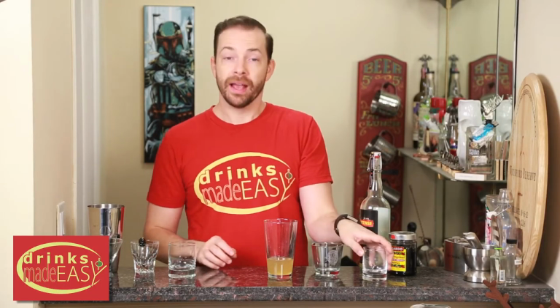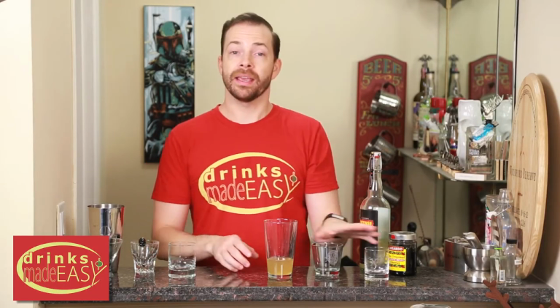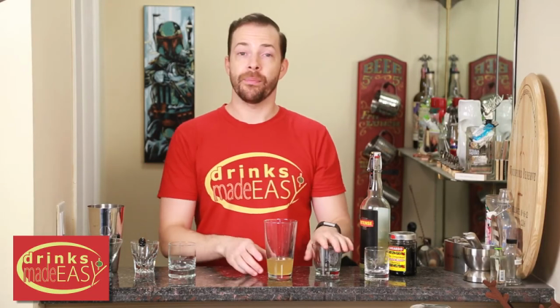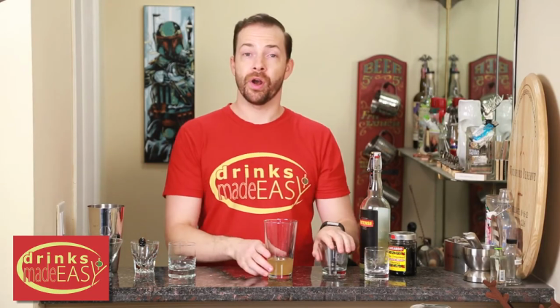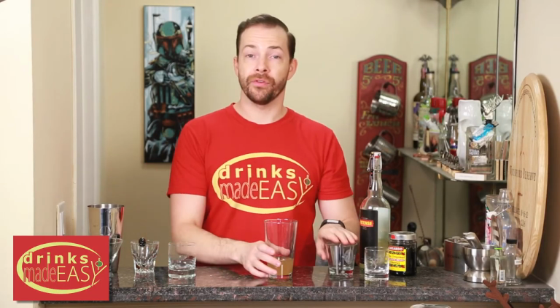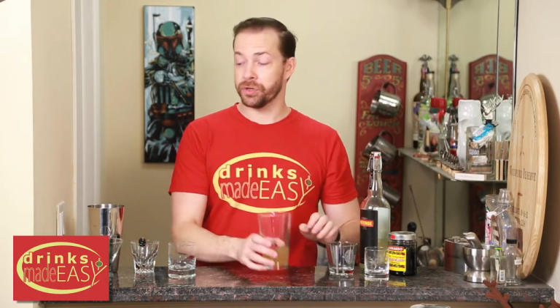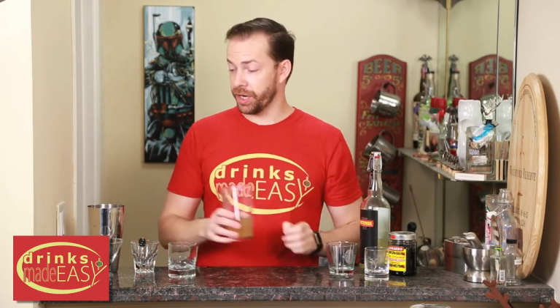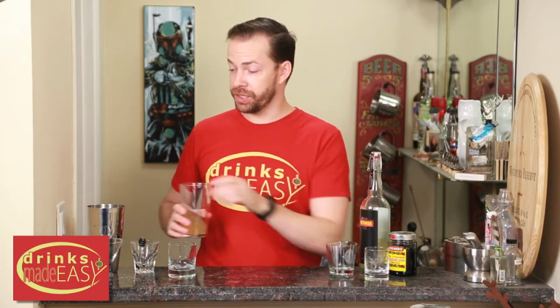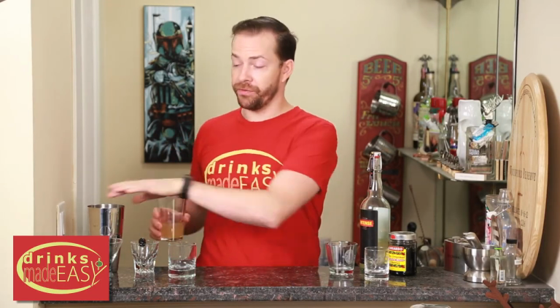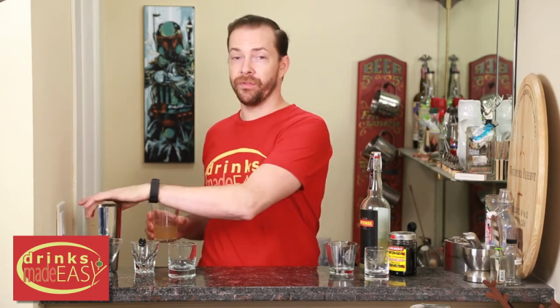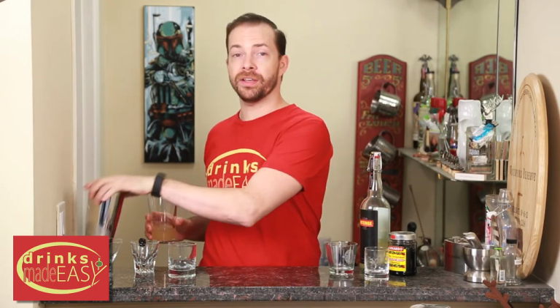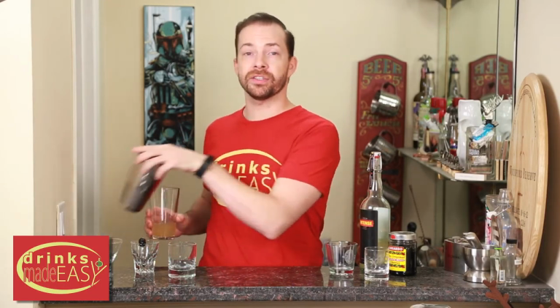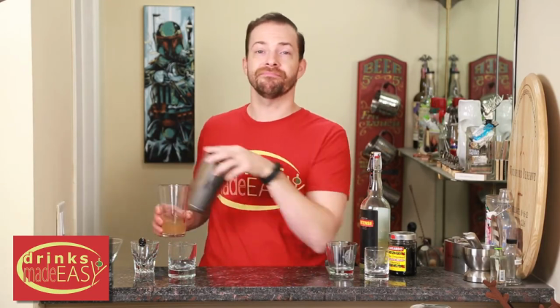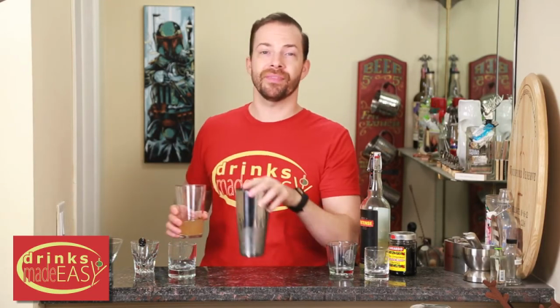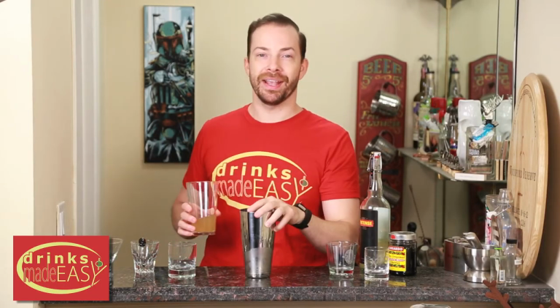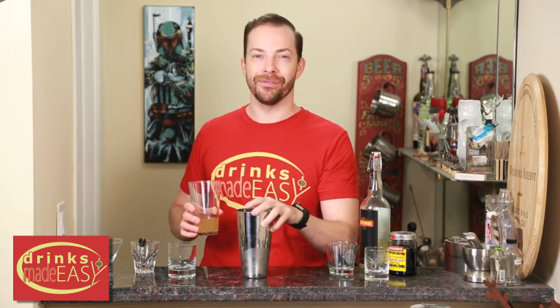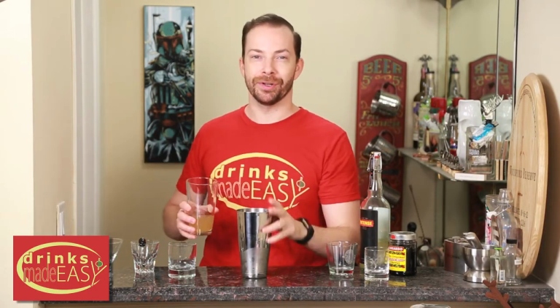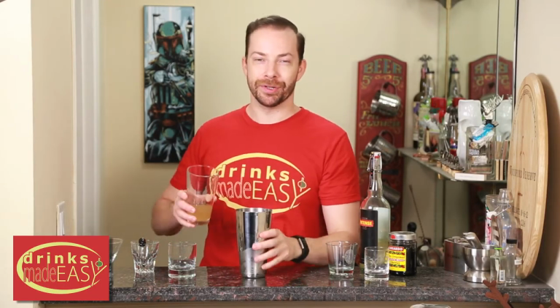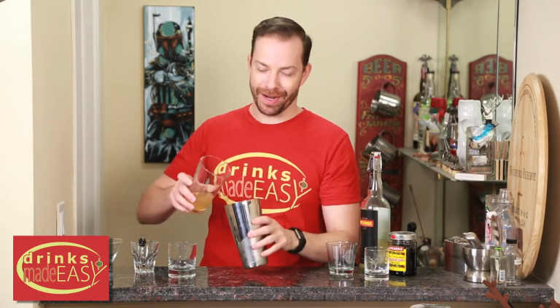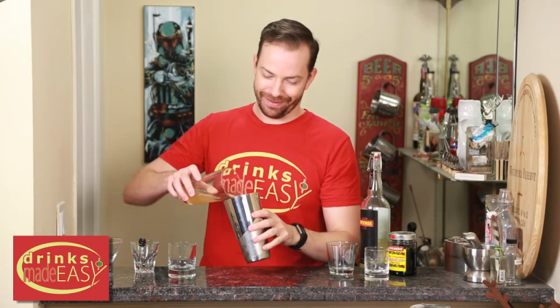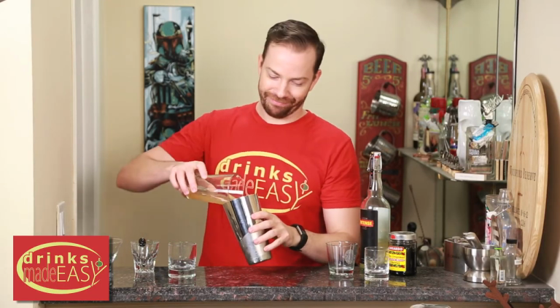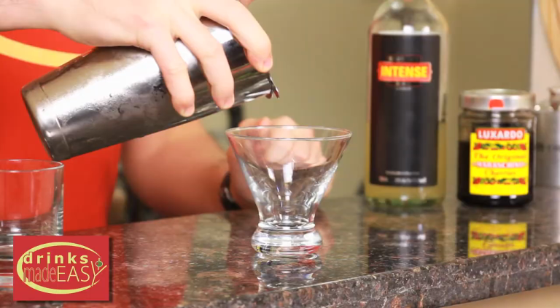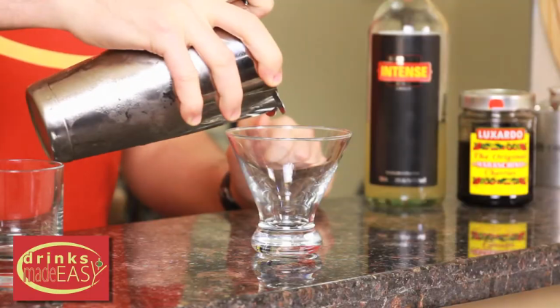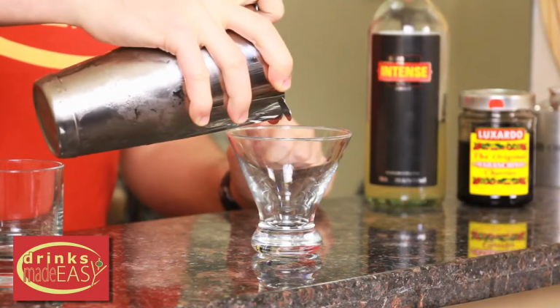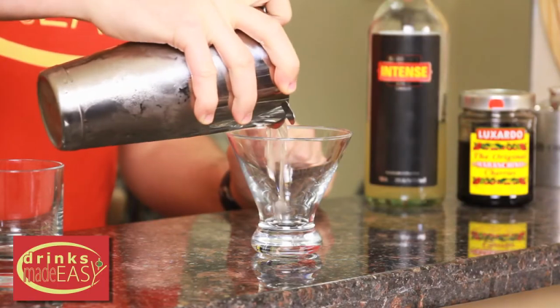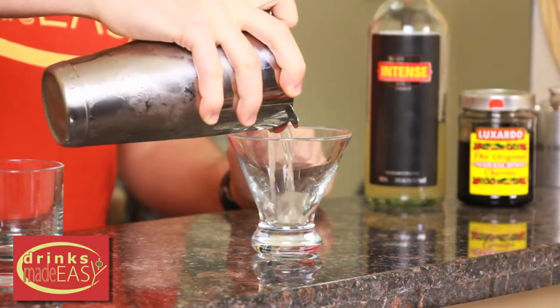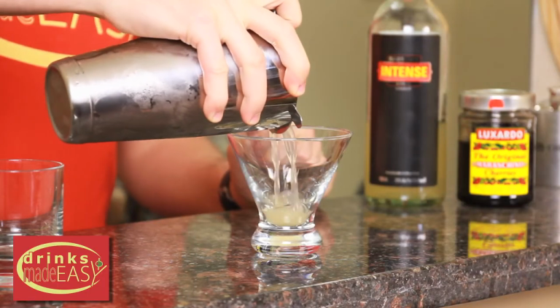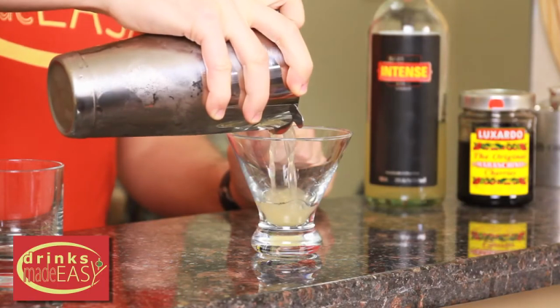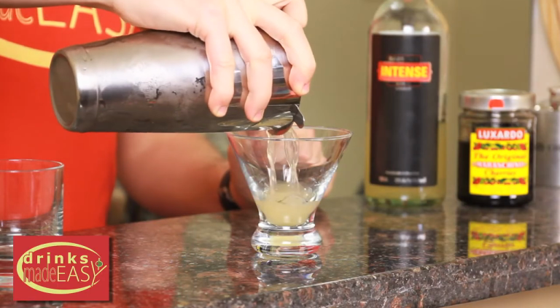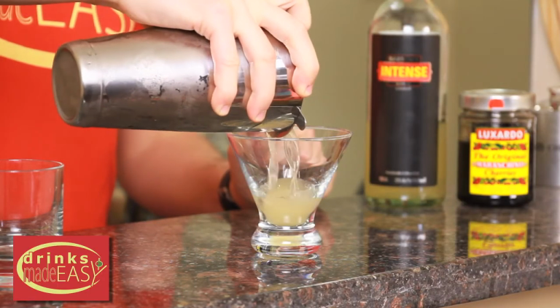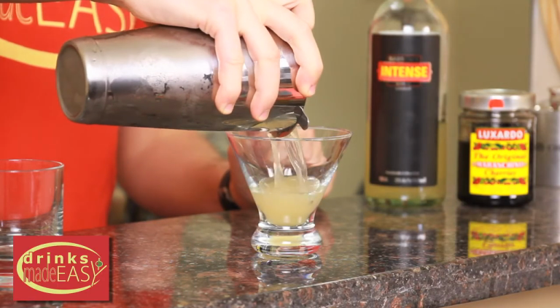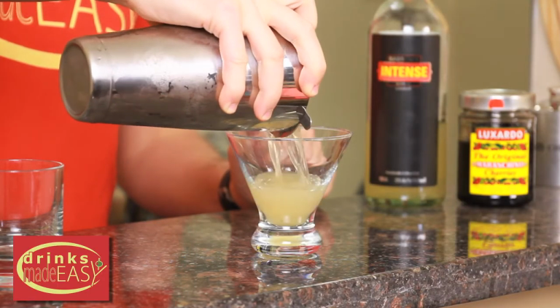Cap that off into a shaker tin full of ice and give it a good shake. Pour it into the glass of your choice.